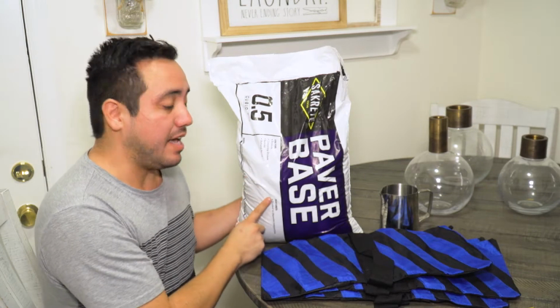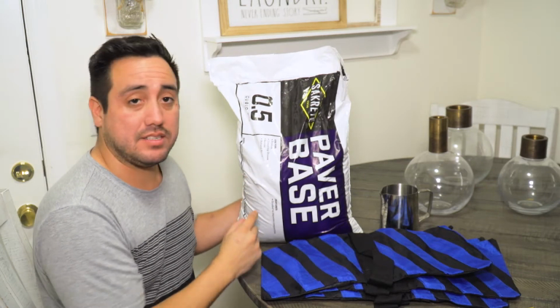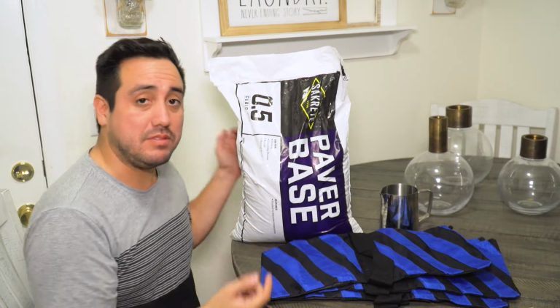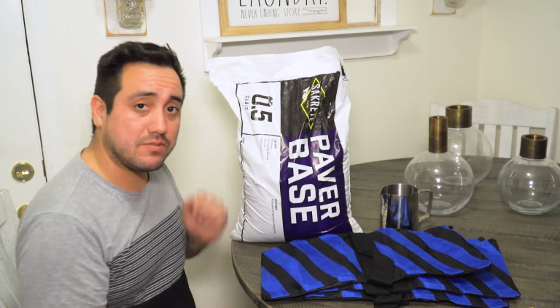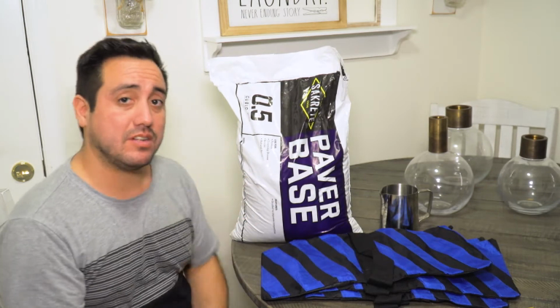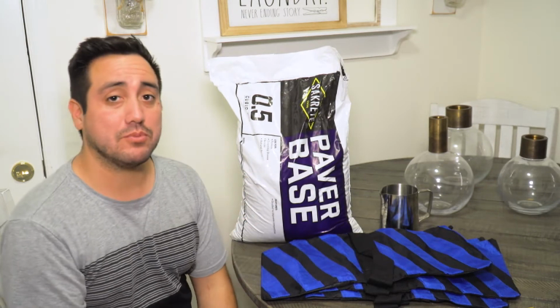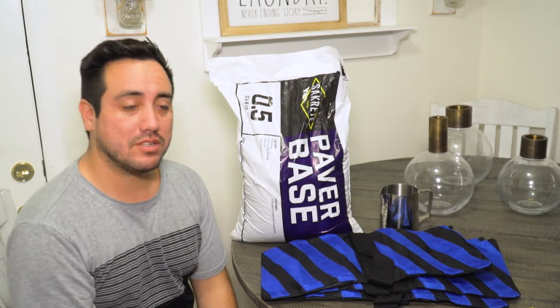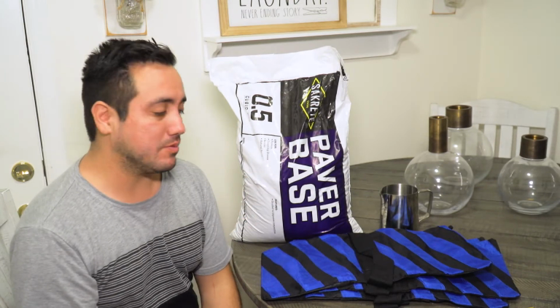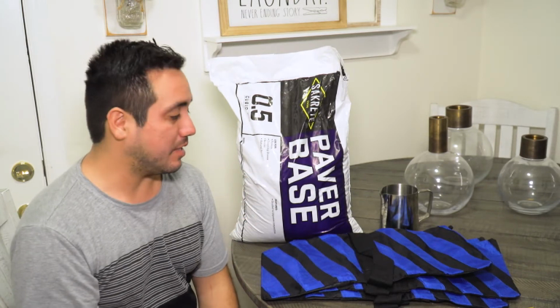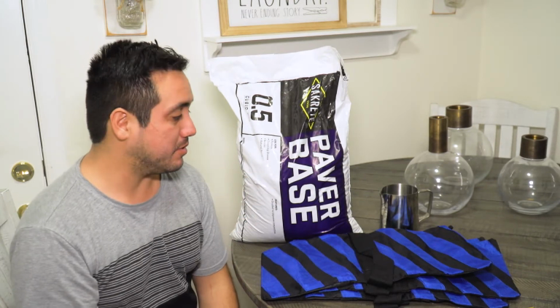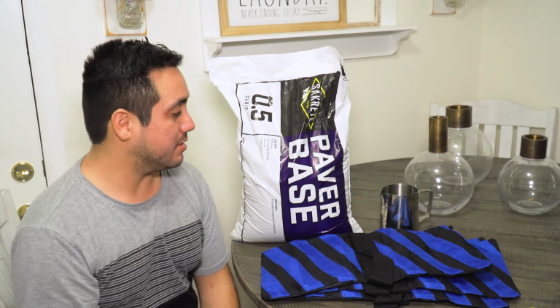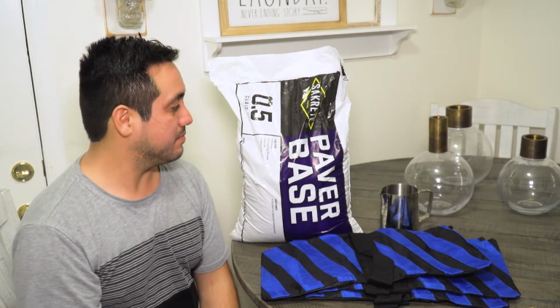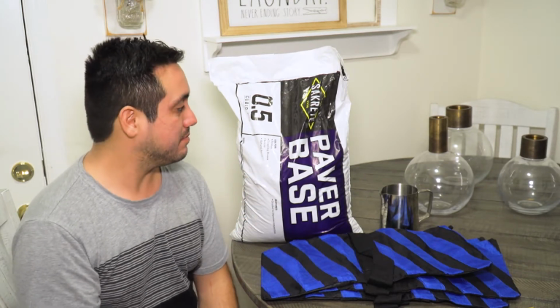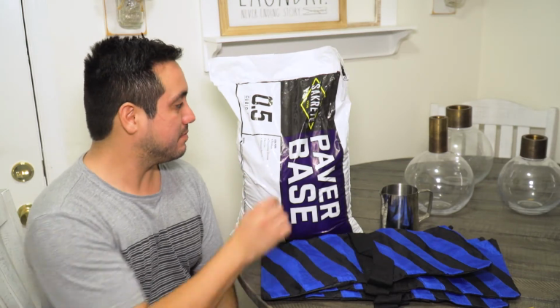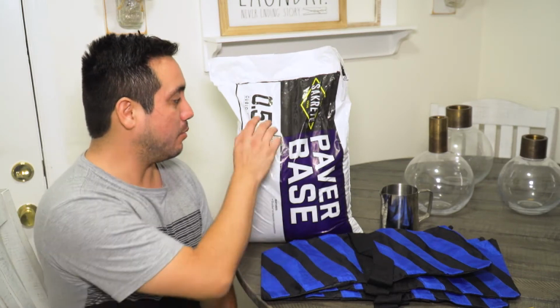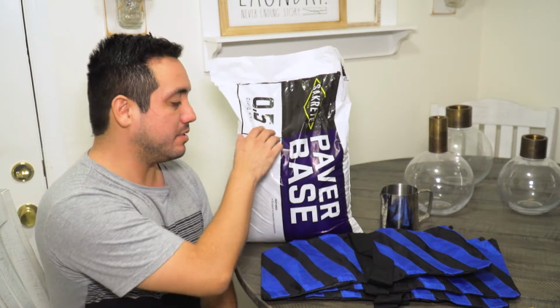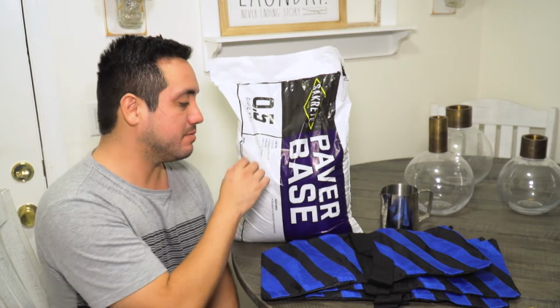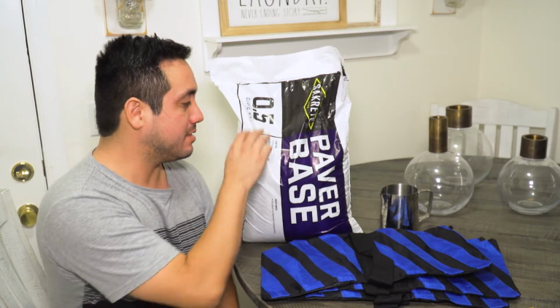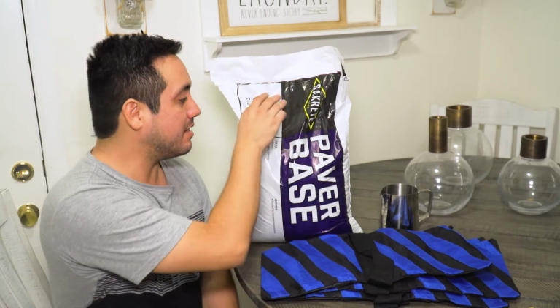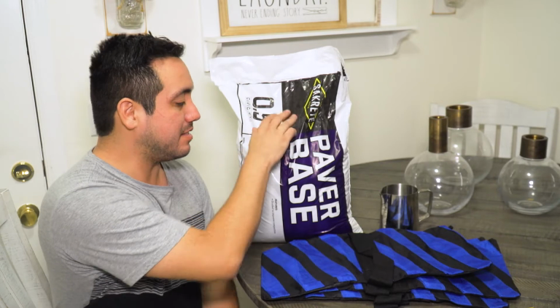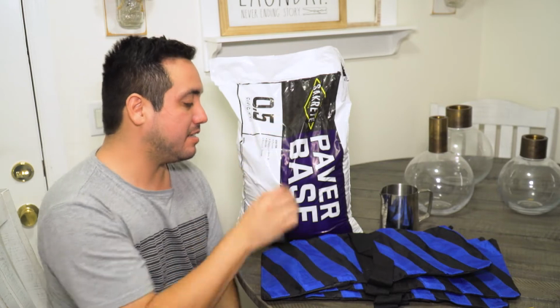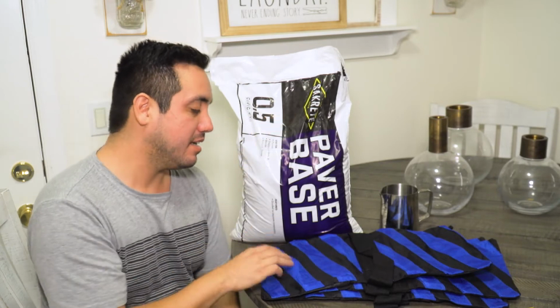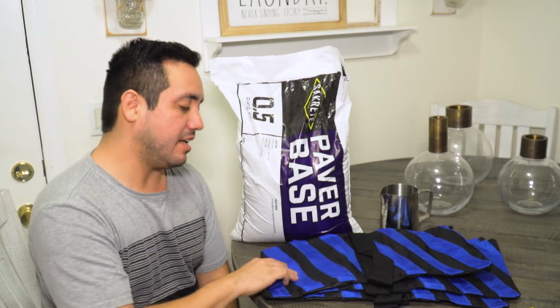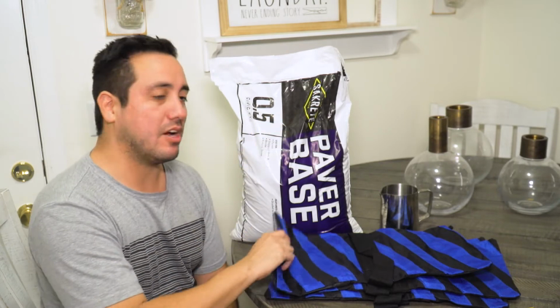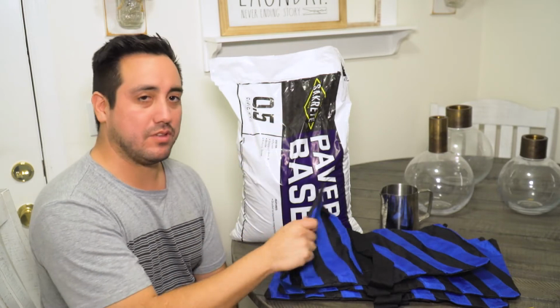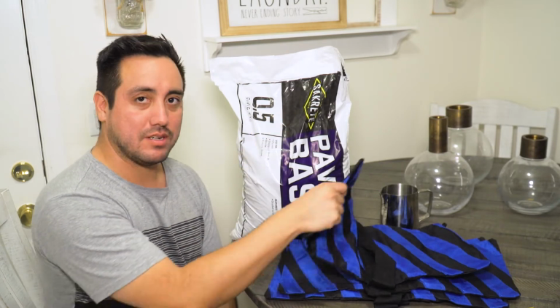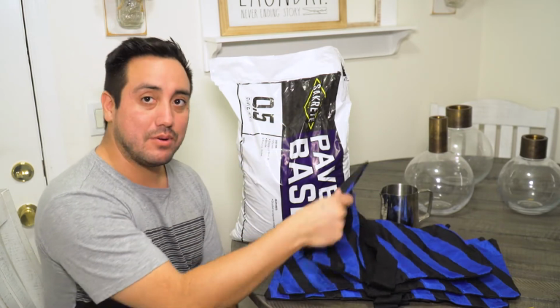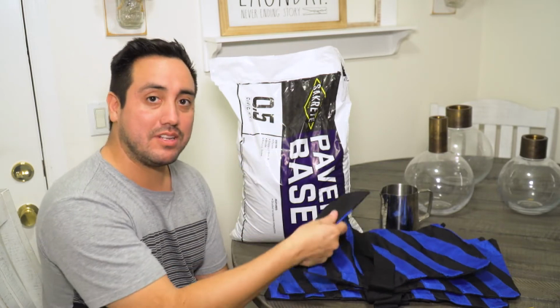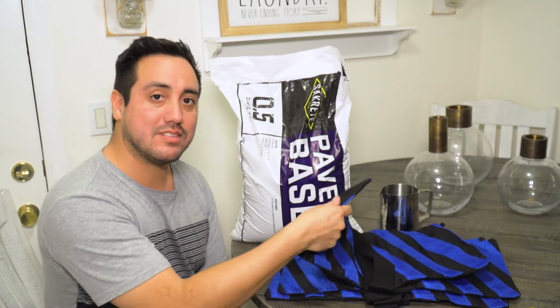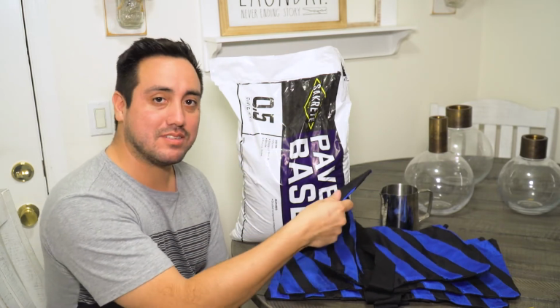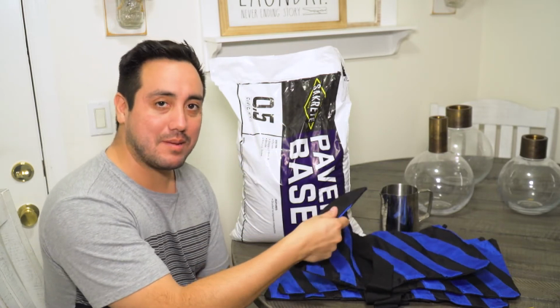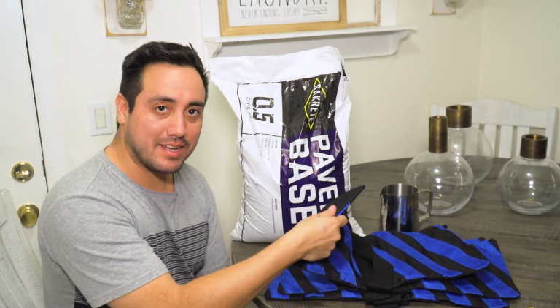And this is a very simple thing to do. I'm just gonna open this, take the sand, and carefully put it into the sandbags.